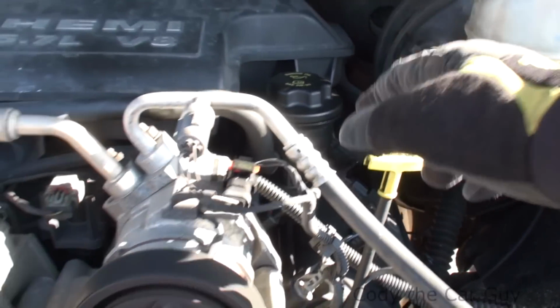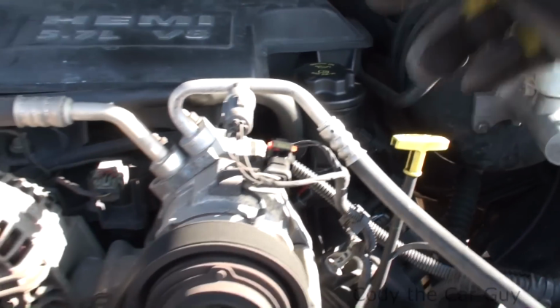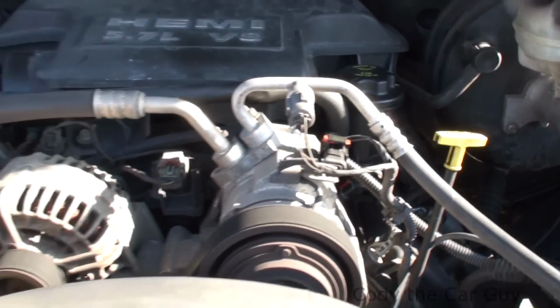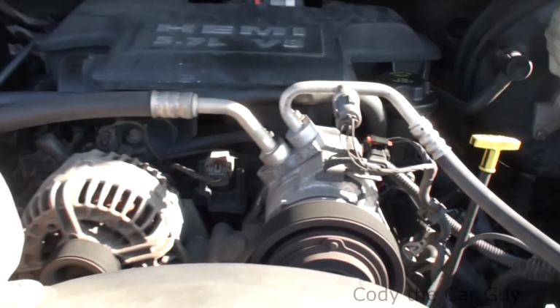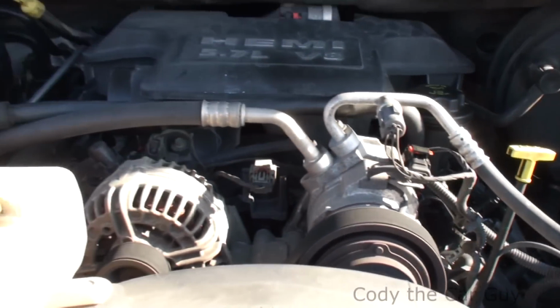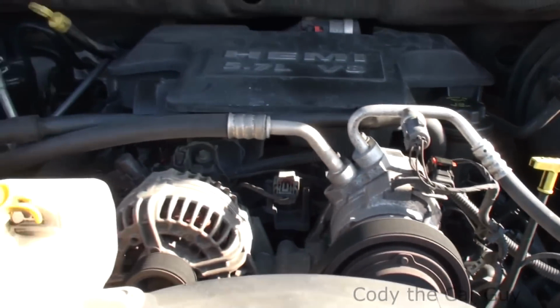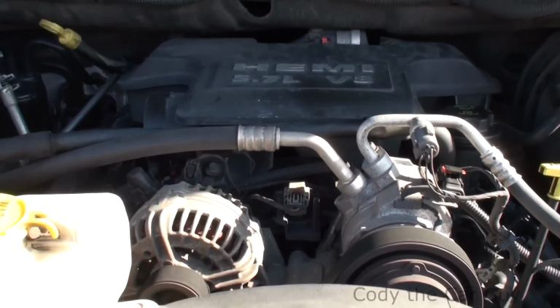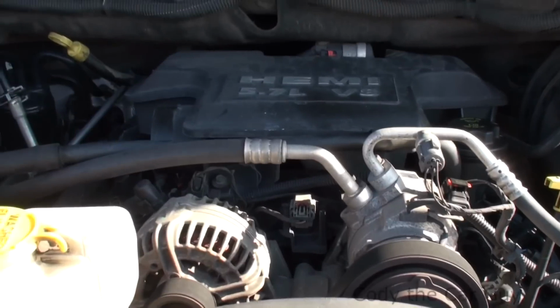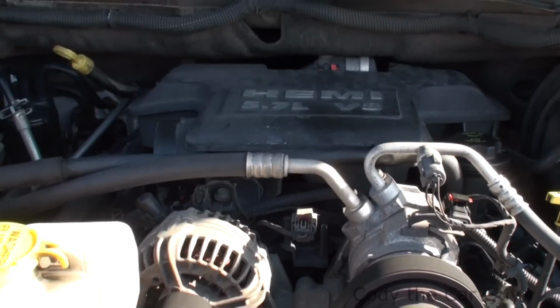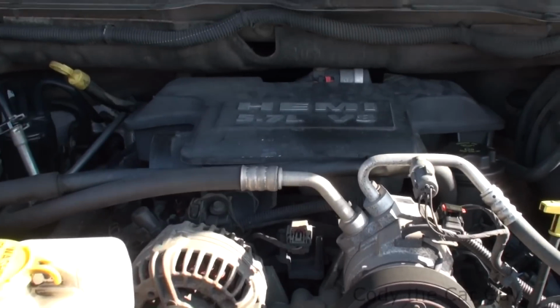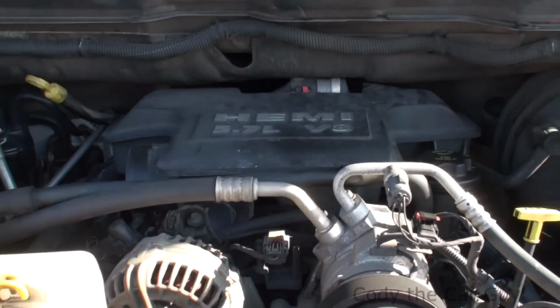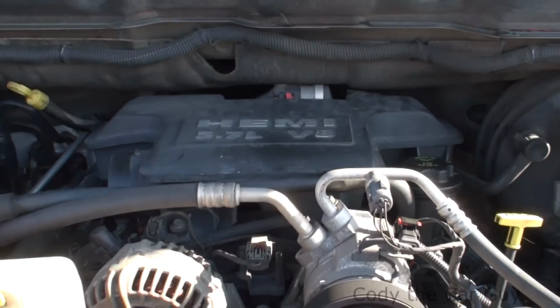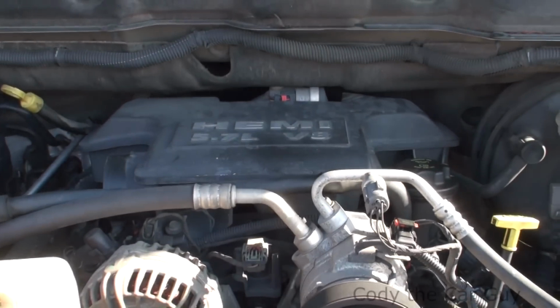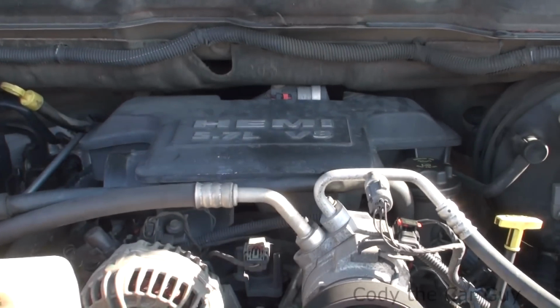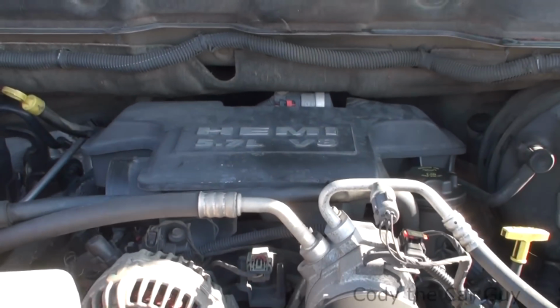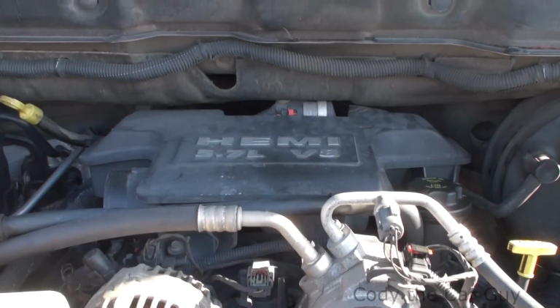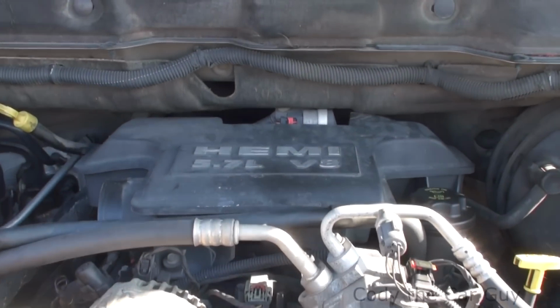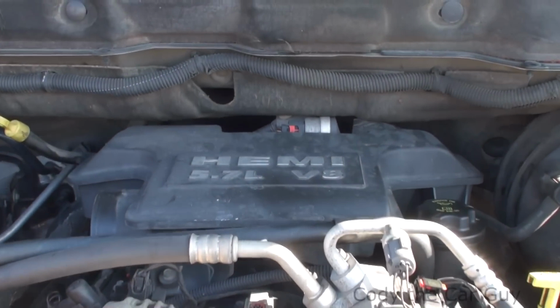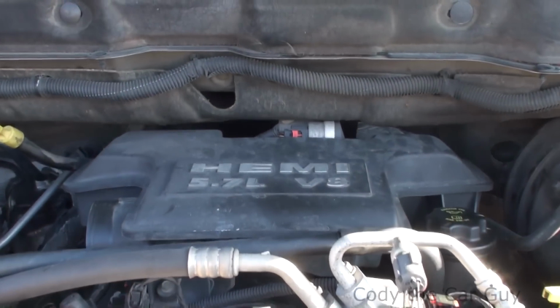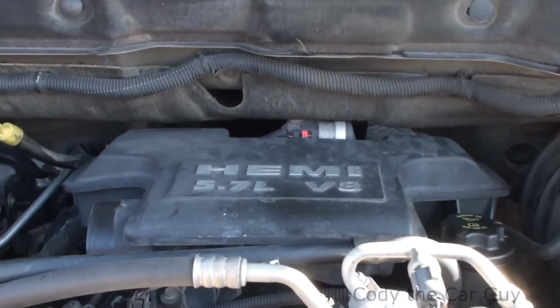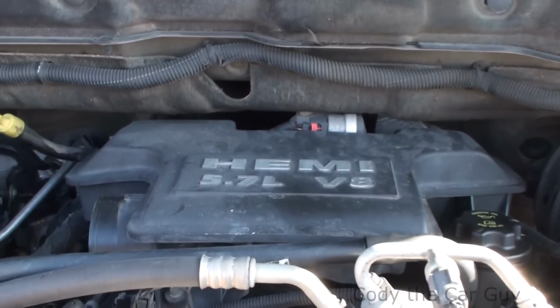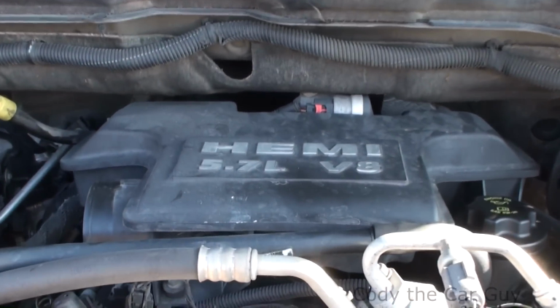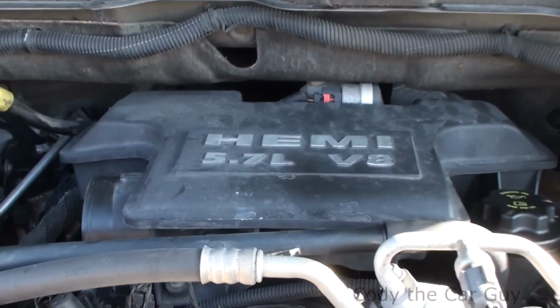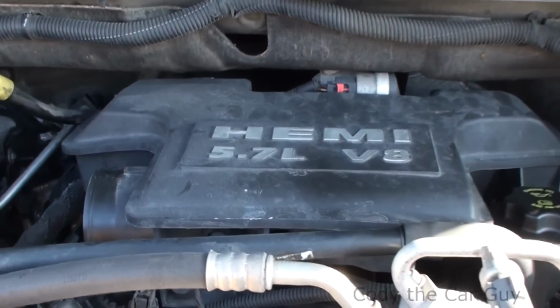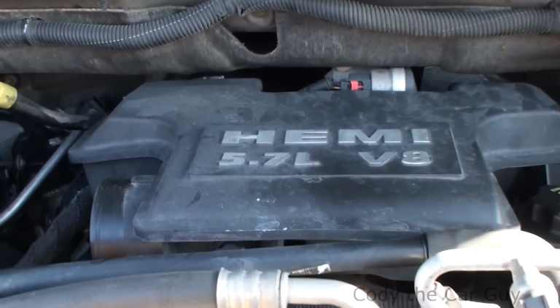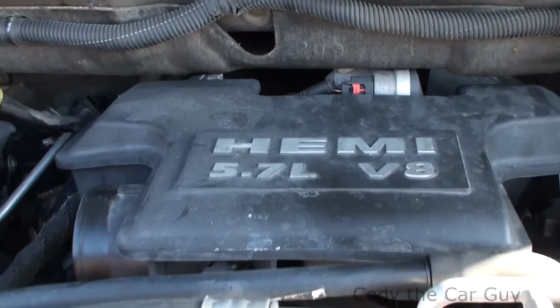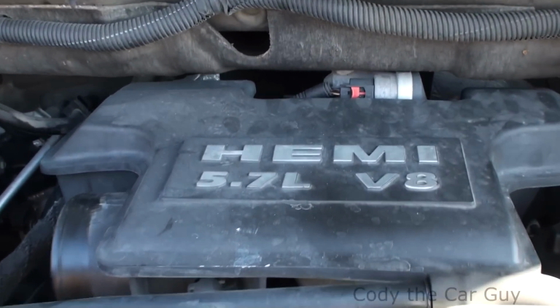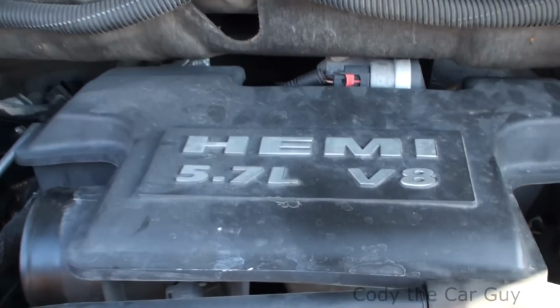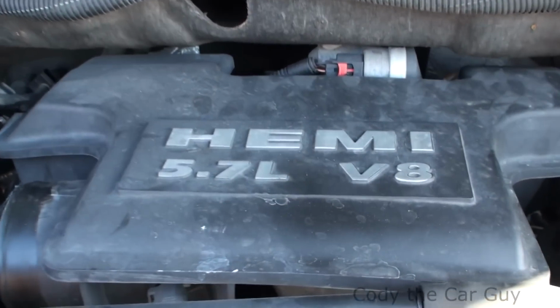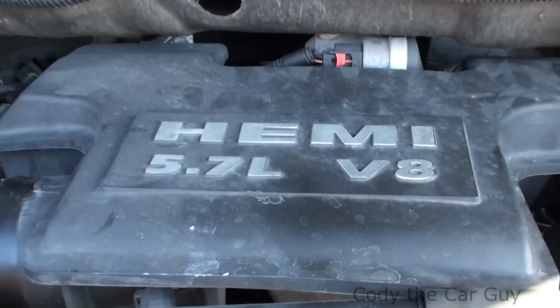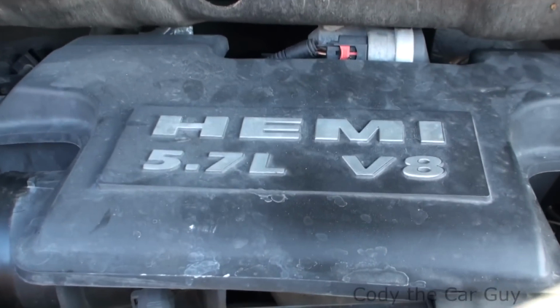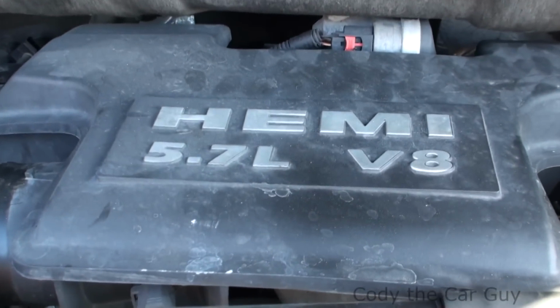So that's your cylinder order on your 5.7 Hemis. I hope that helps you guys, and I'll catch you on the next one — 1,159 videos. Out!